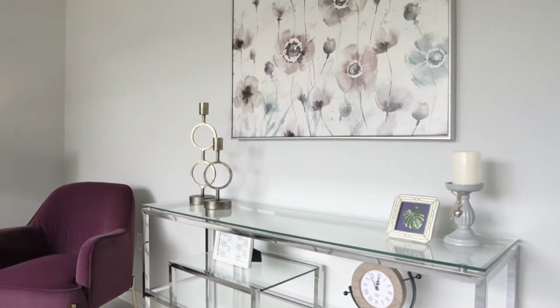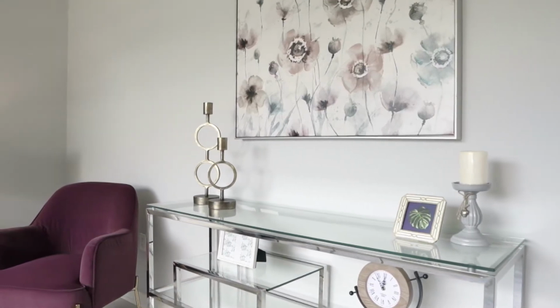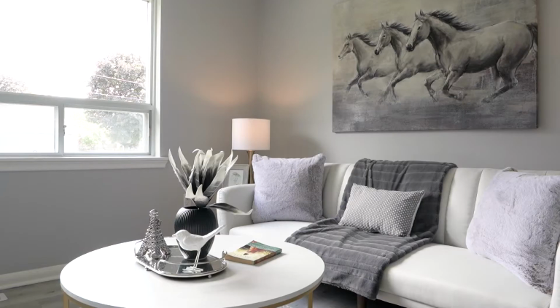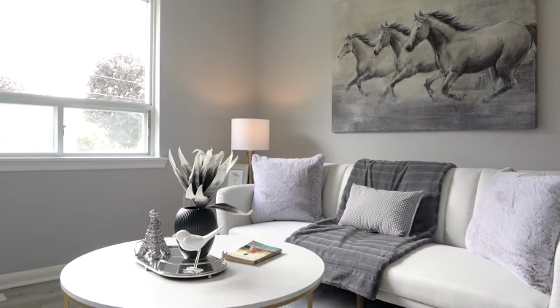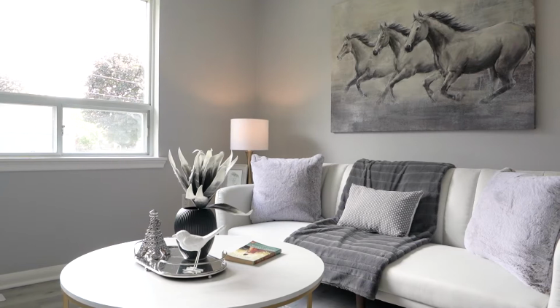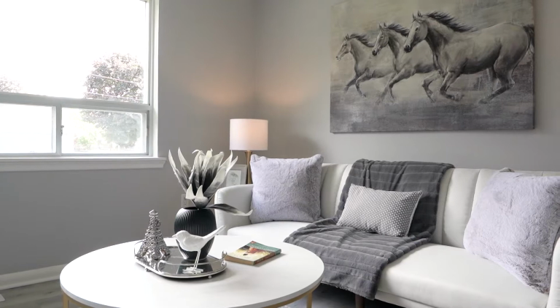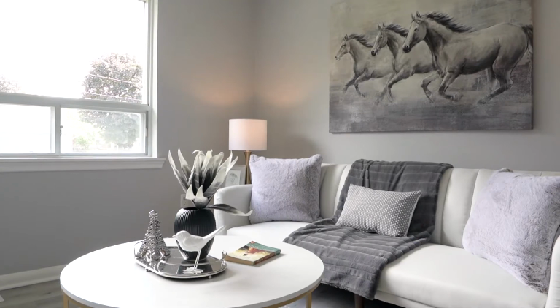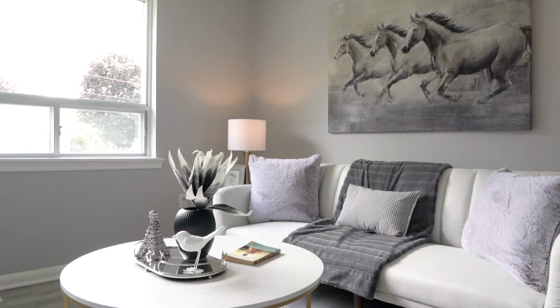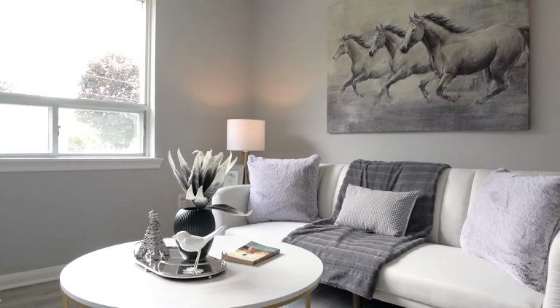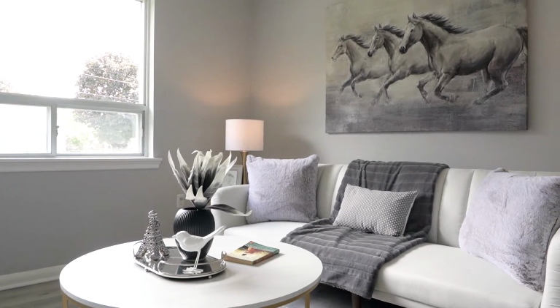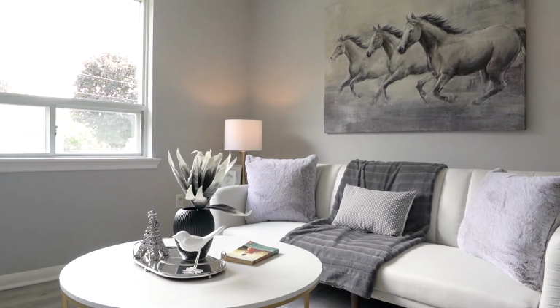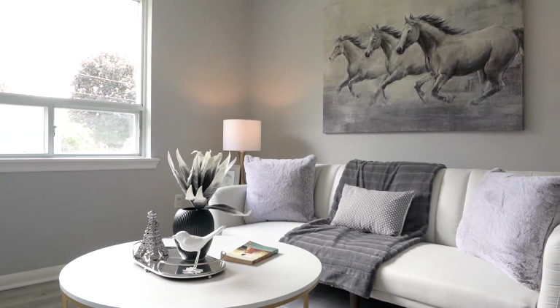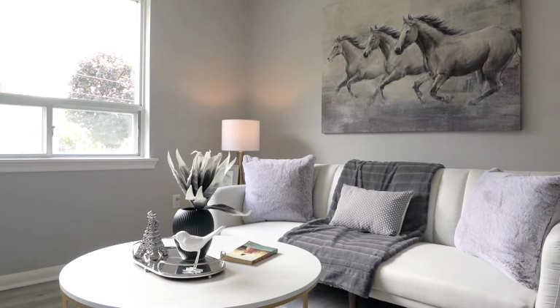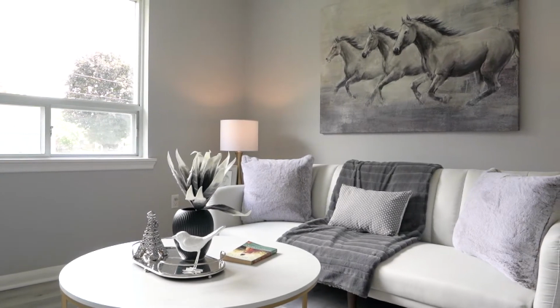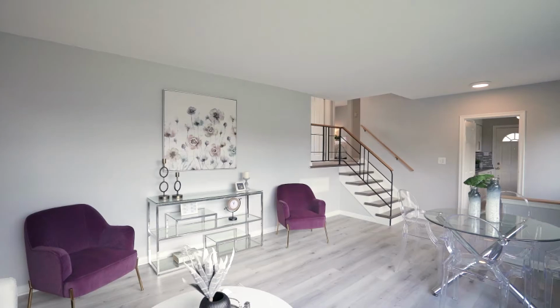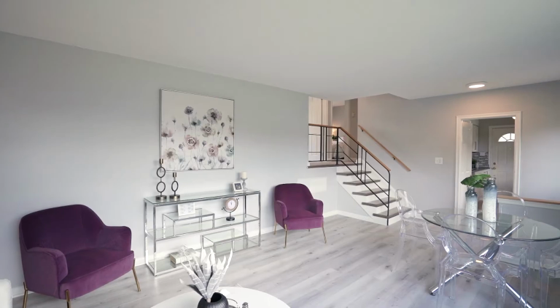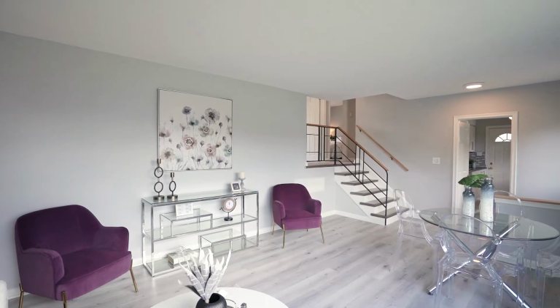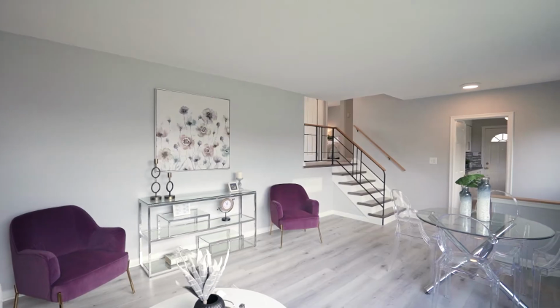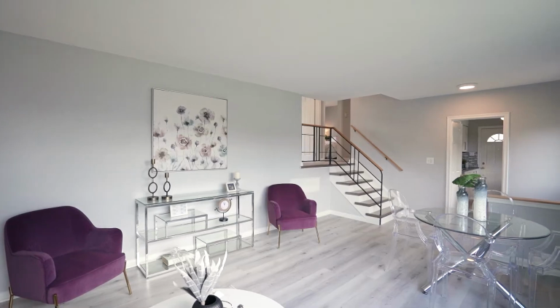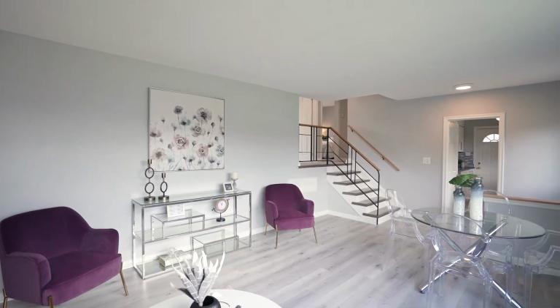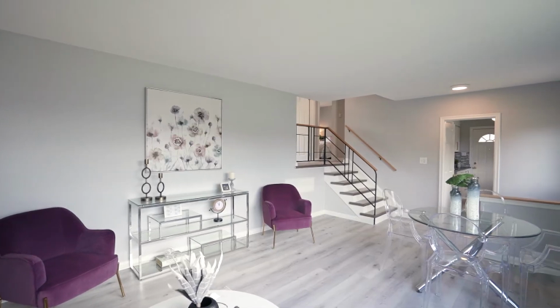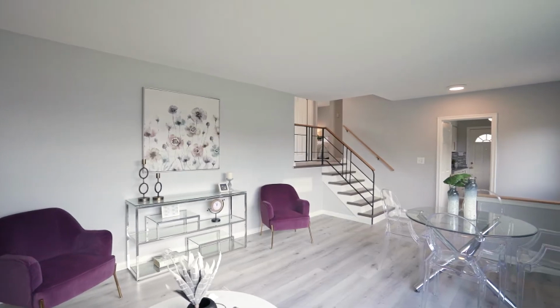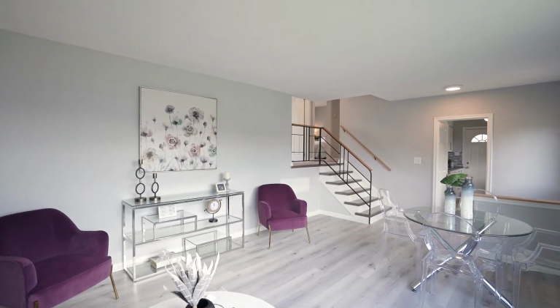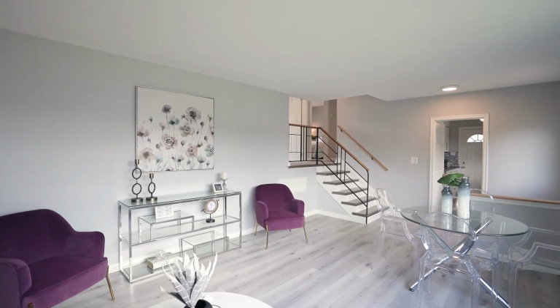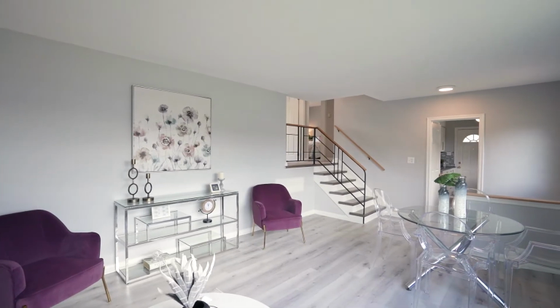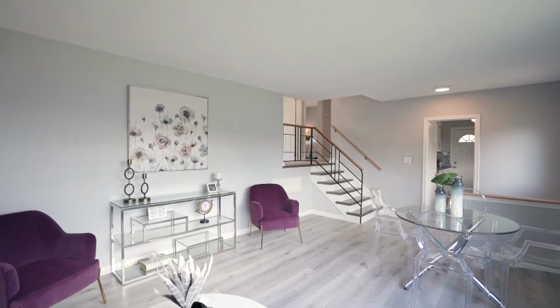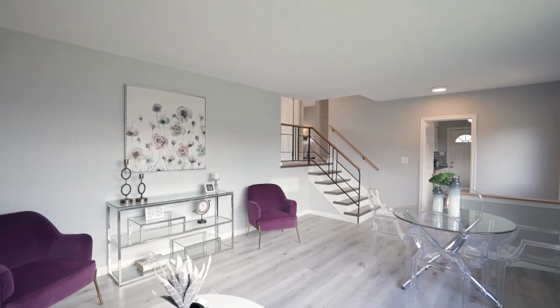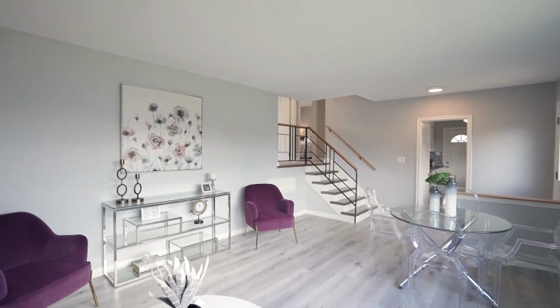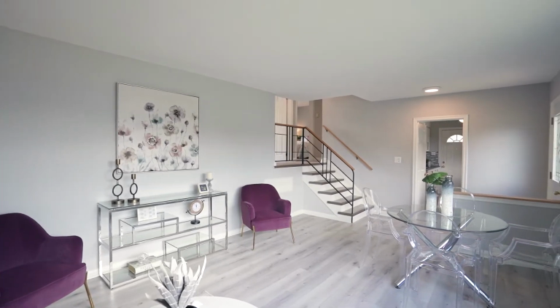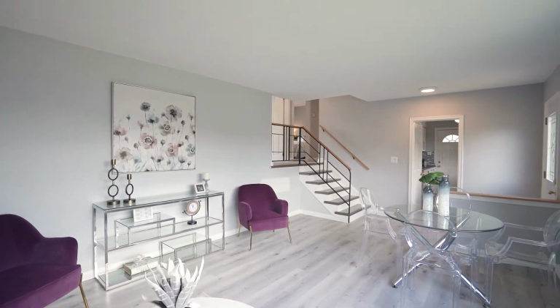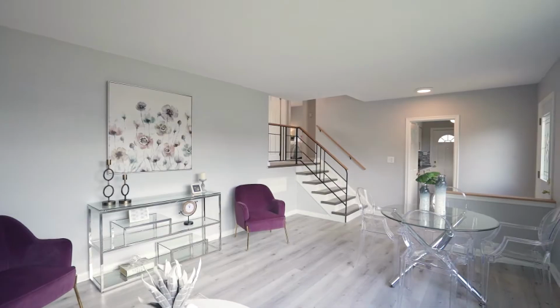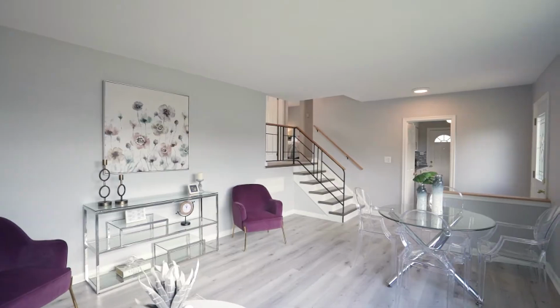It's a three bedroom plus one and two bathrooms. Great size finished basement with tons of storage space.